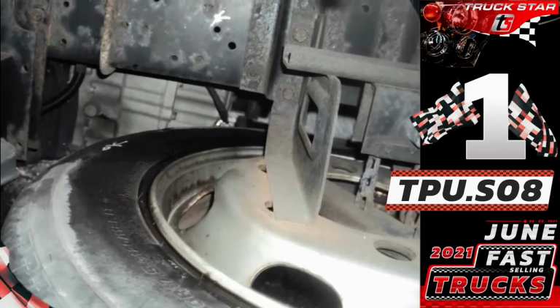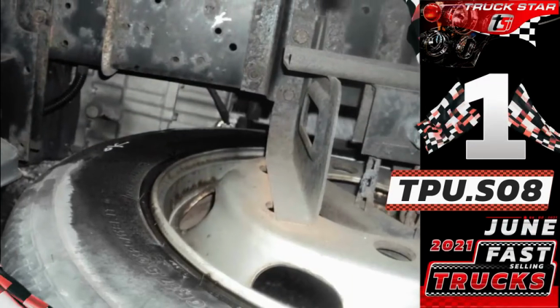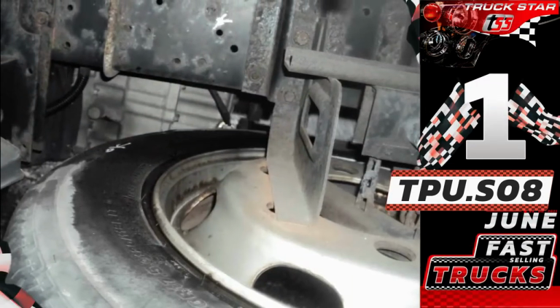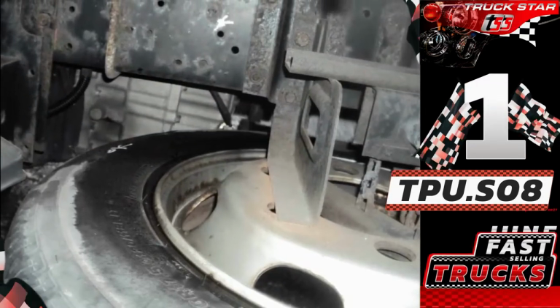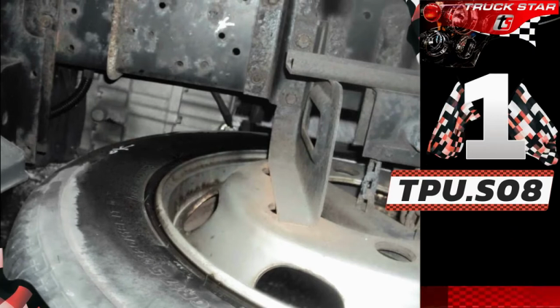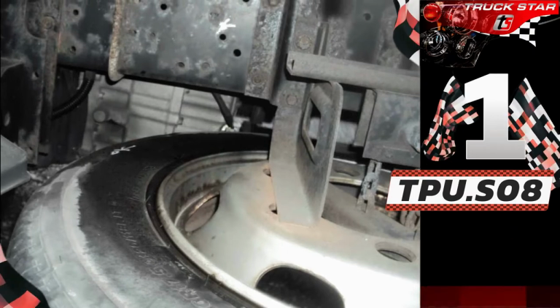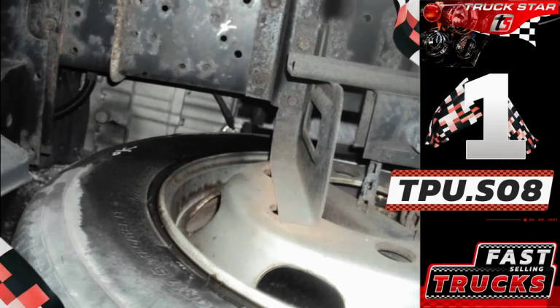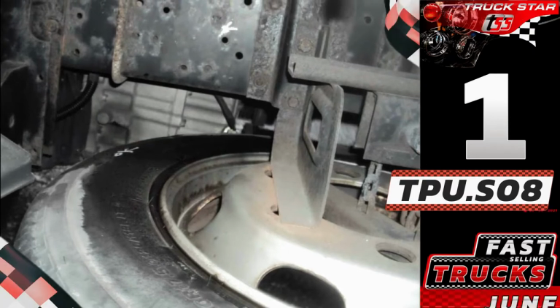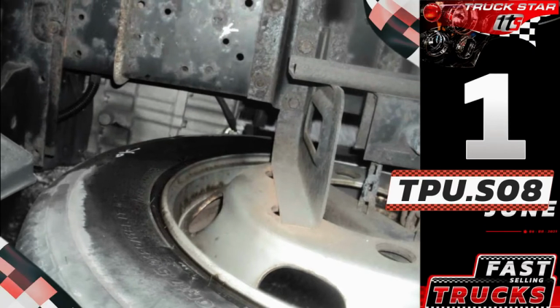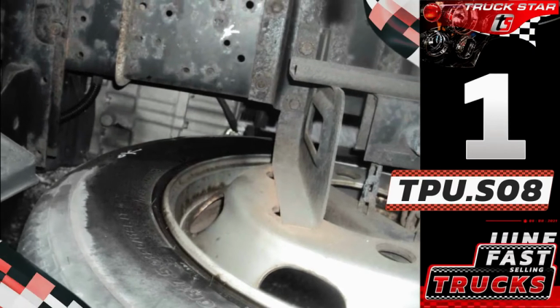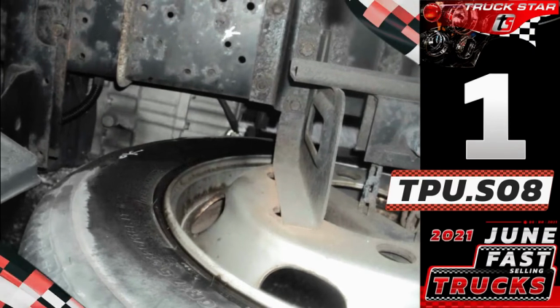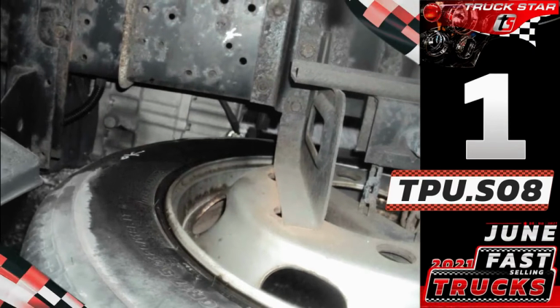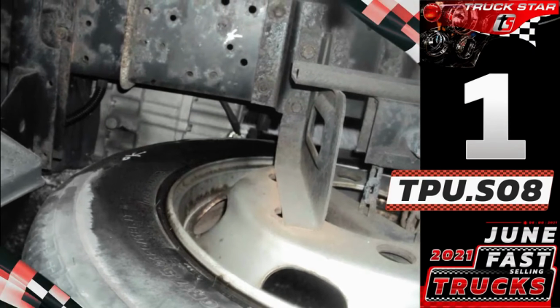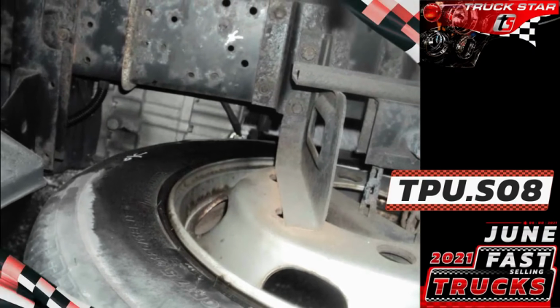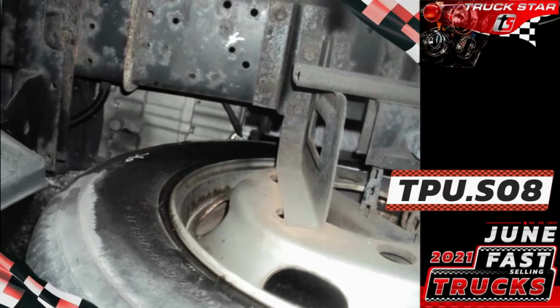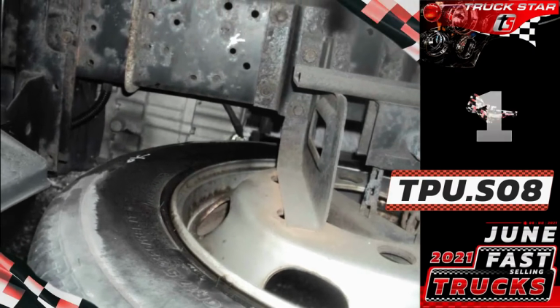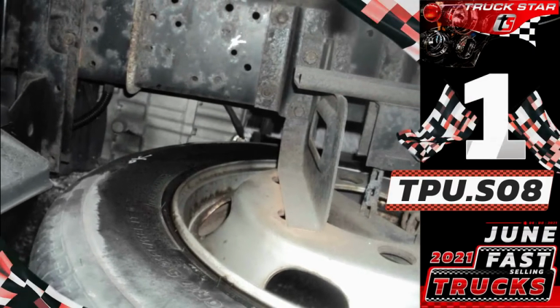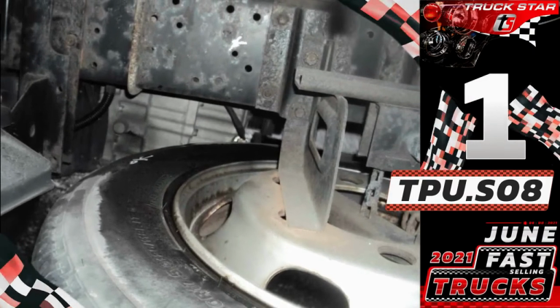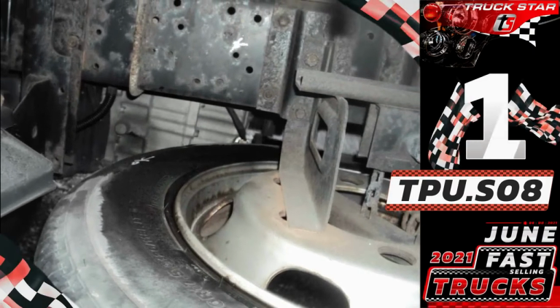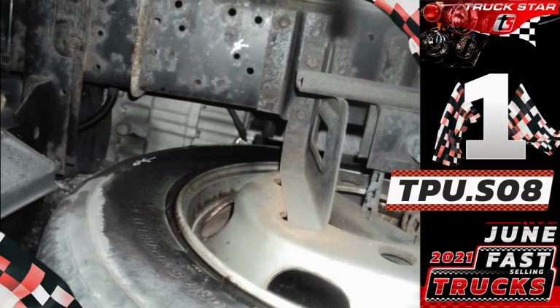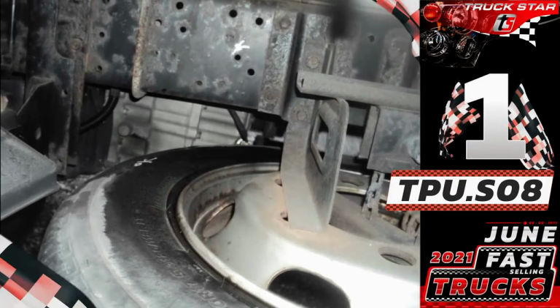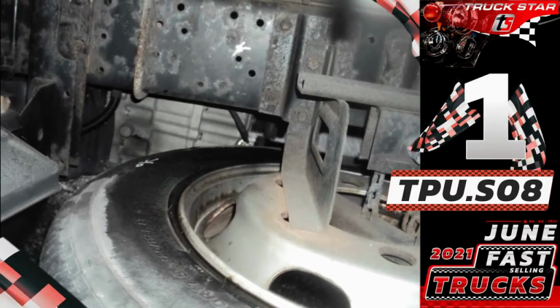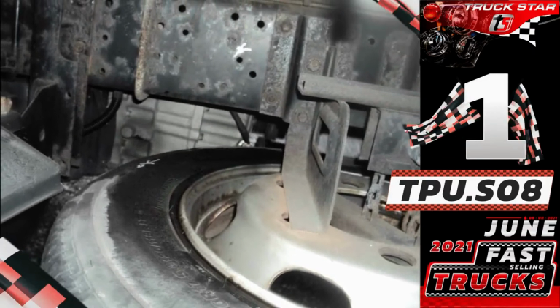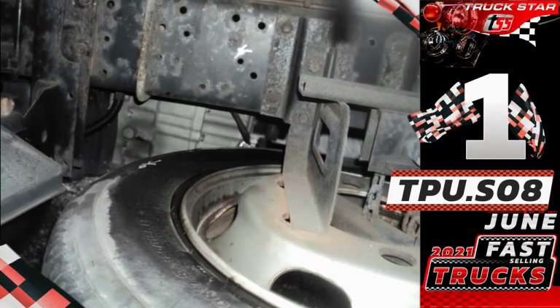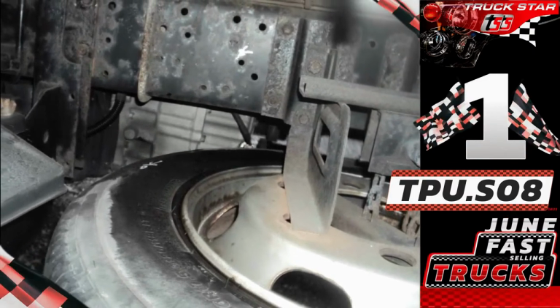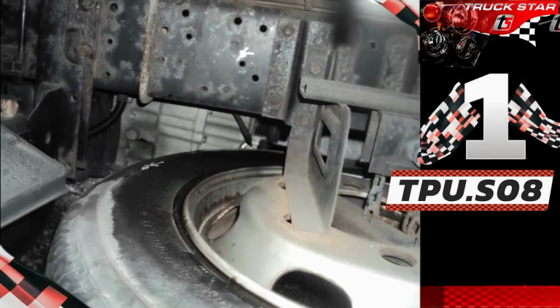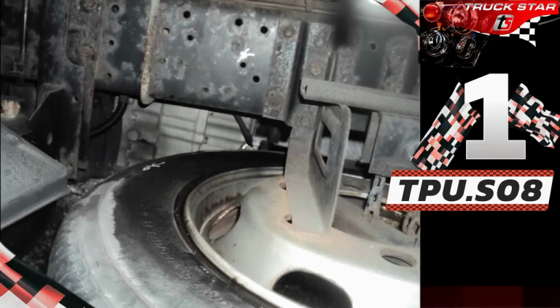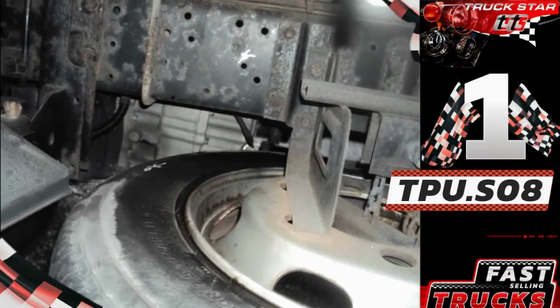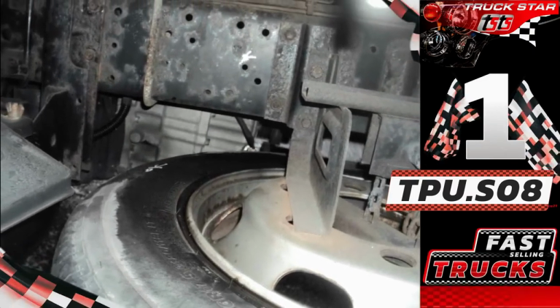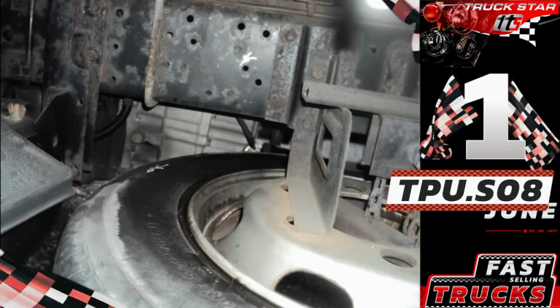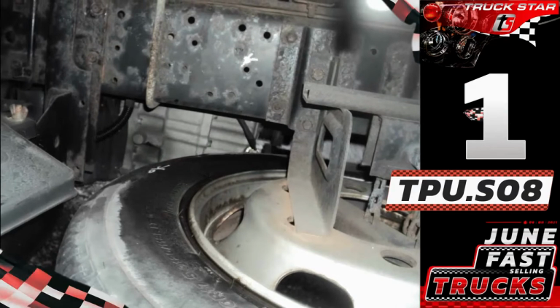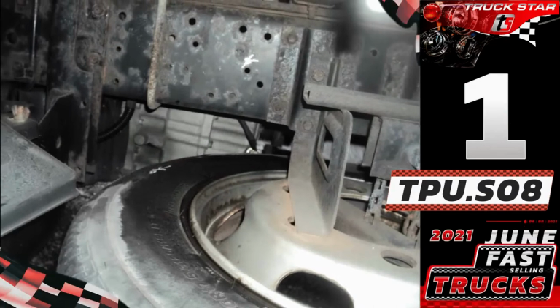Unit features: late model, steel sidings, 4-wheel drive, leaf spring suspension, and Euro 4 compliant.